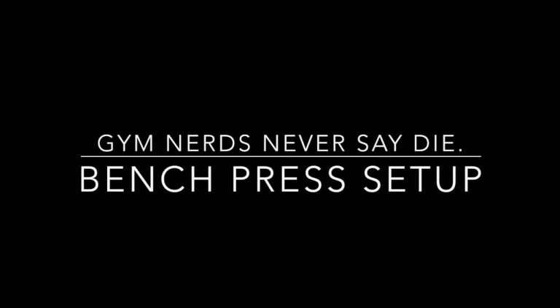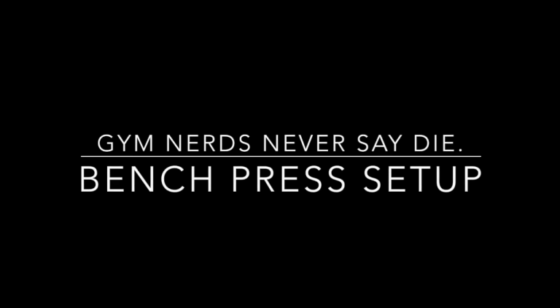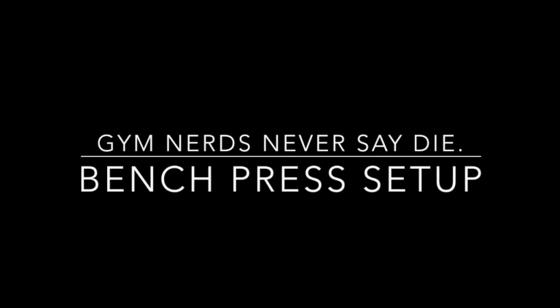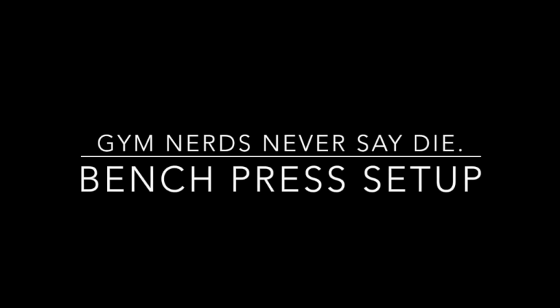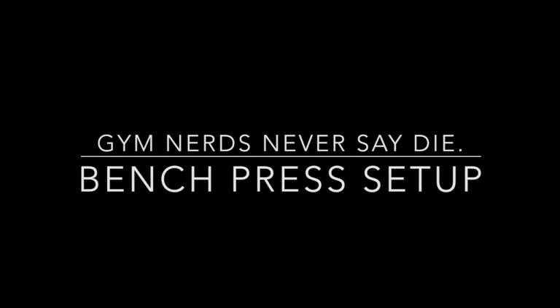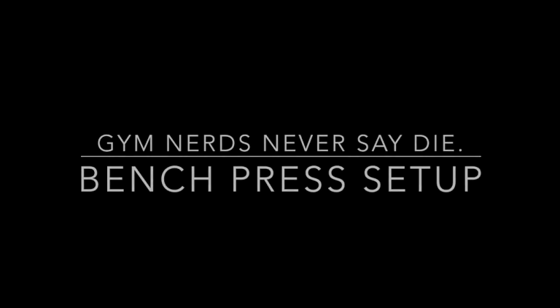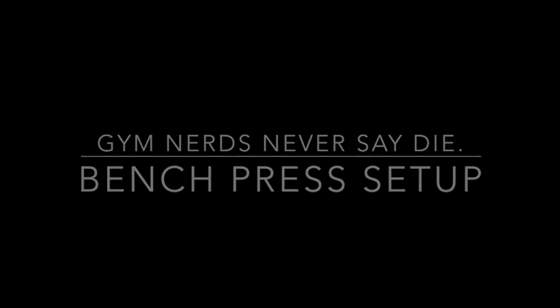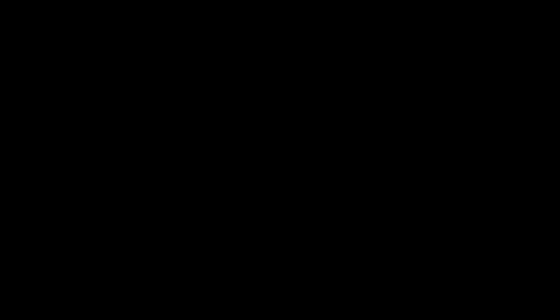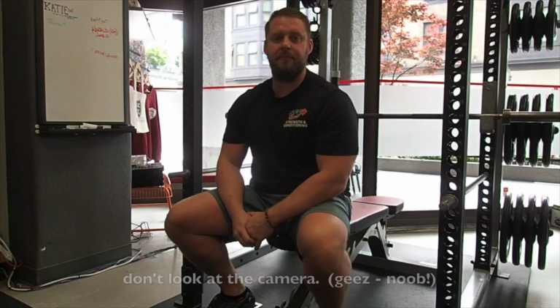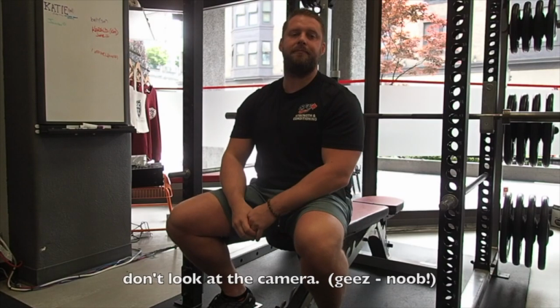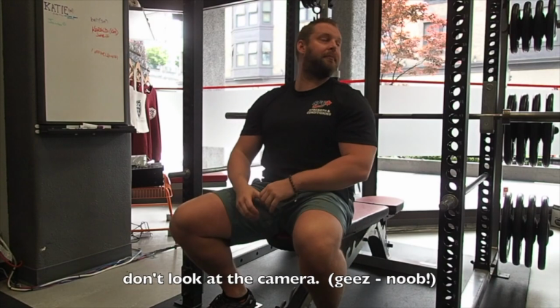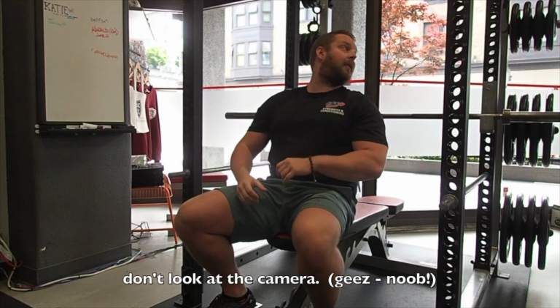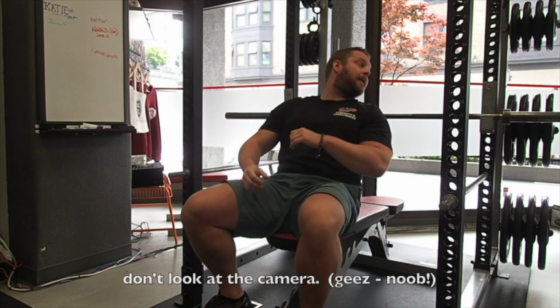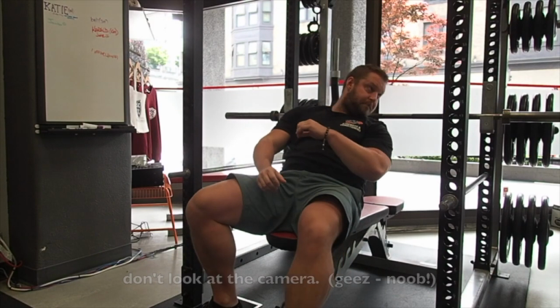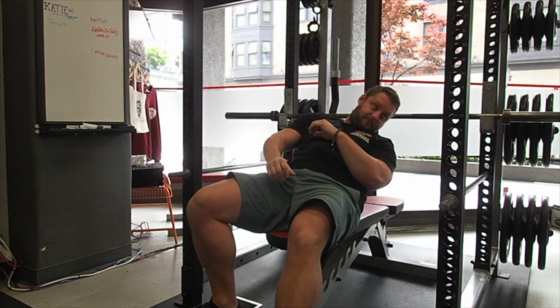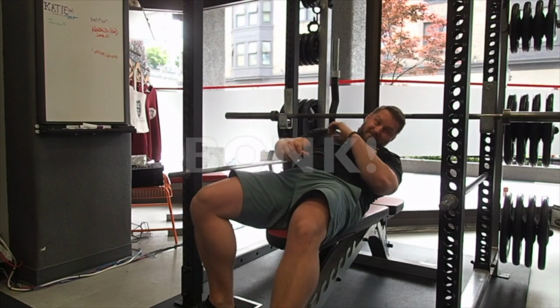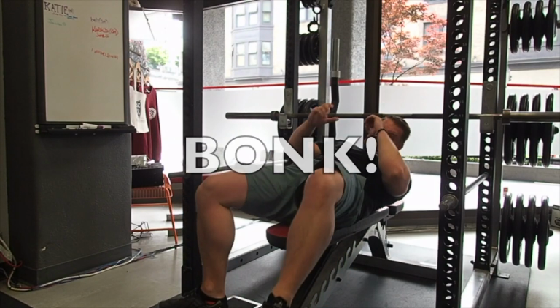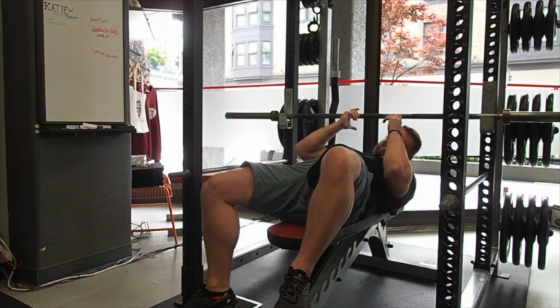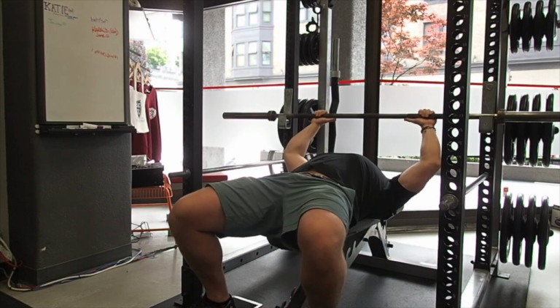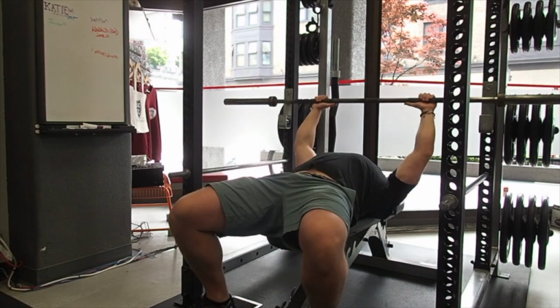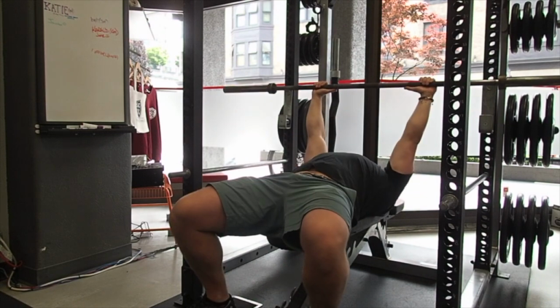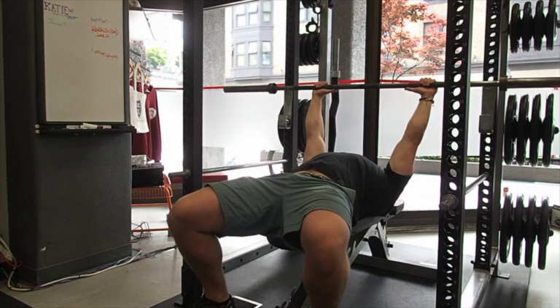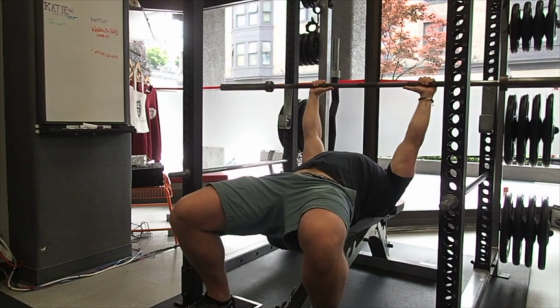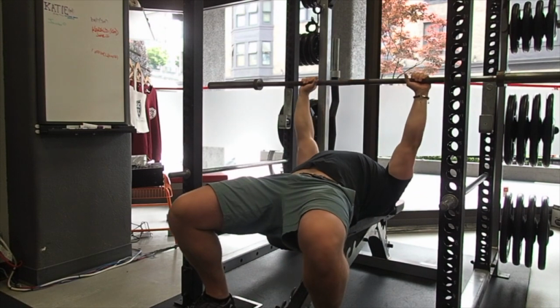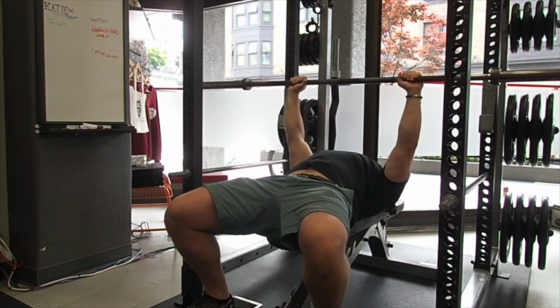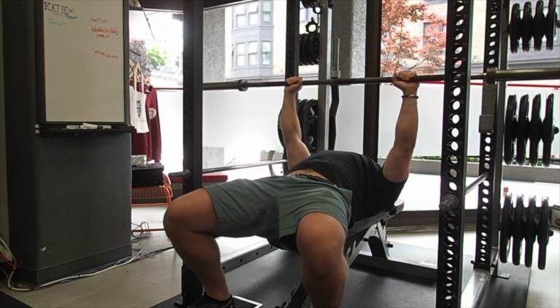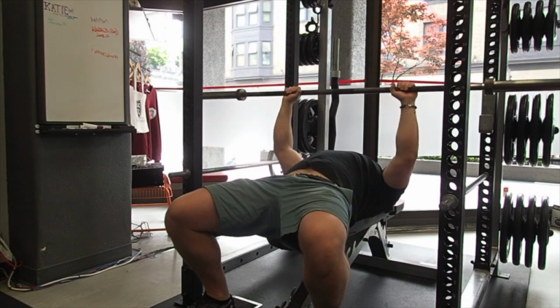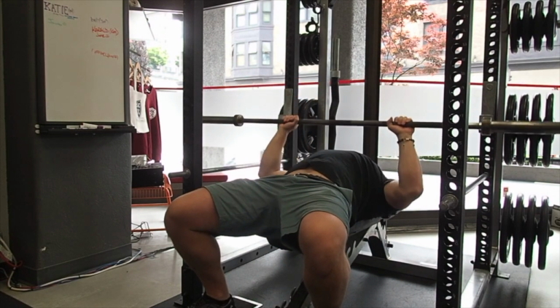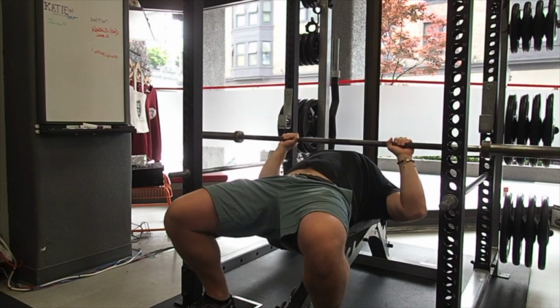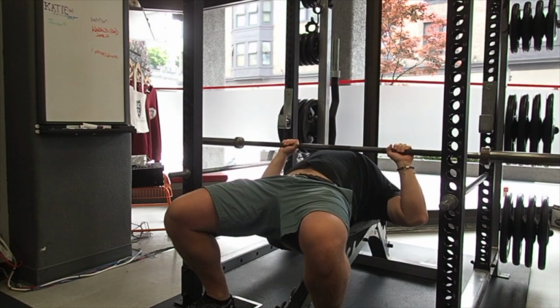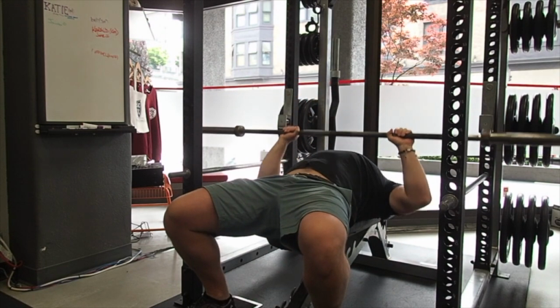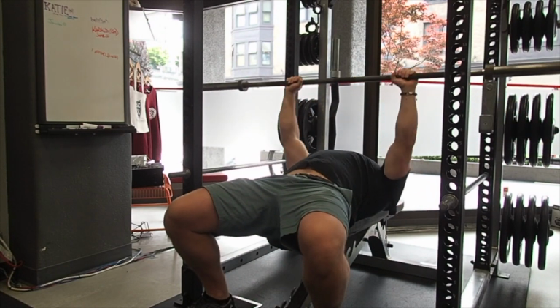First, you want to make sure the bar is in a good position to hit your head when you go to lie down. On second thought, avoid hitting your head on the bar.